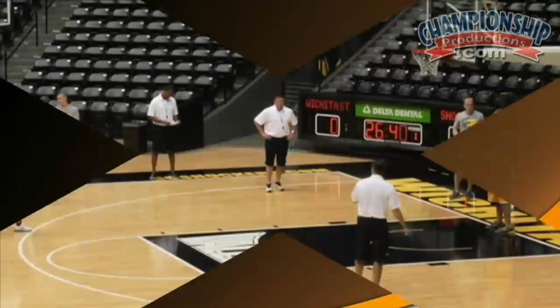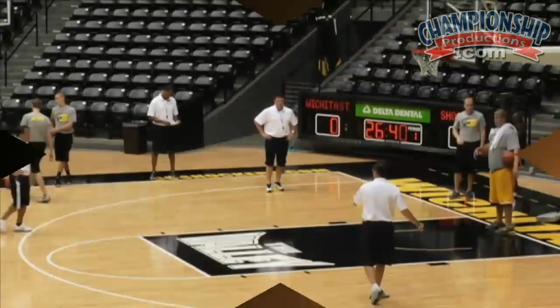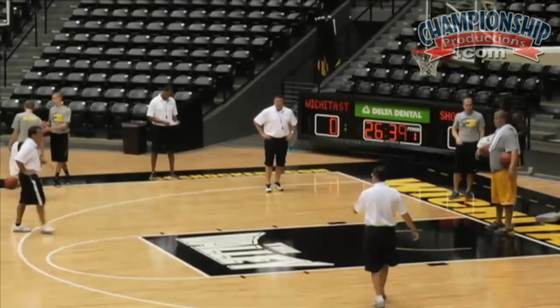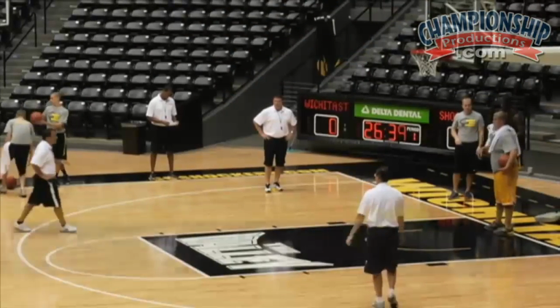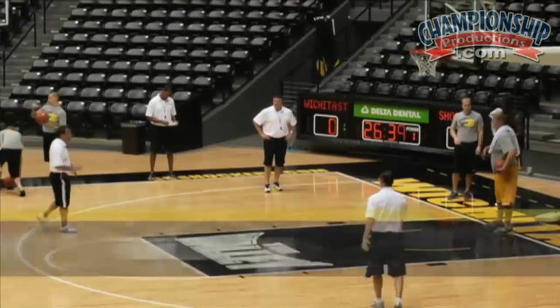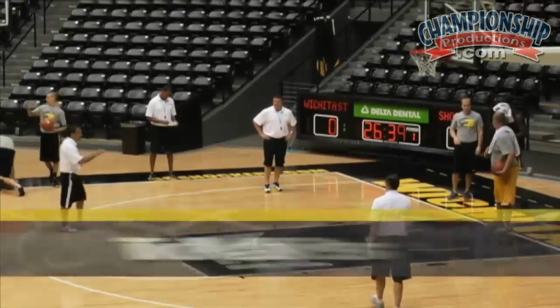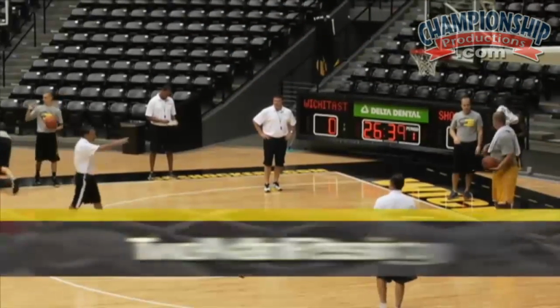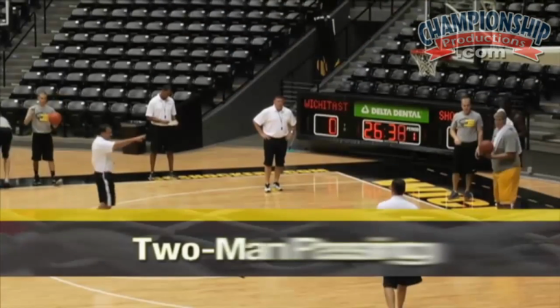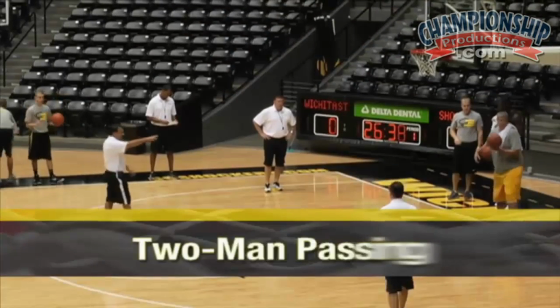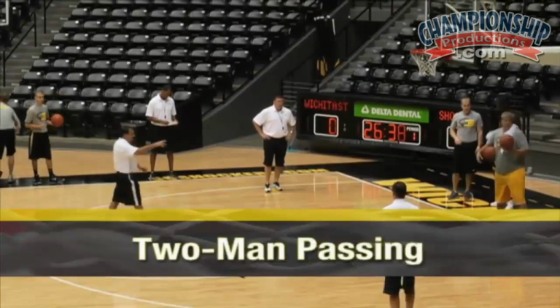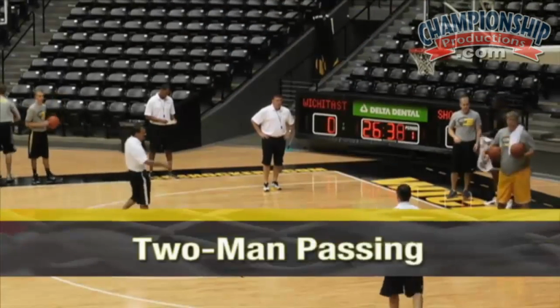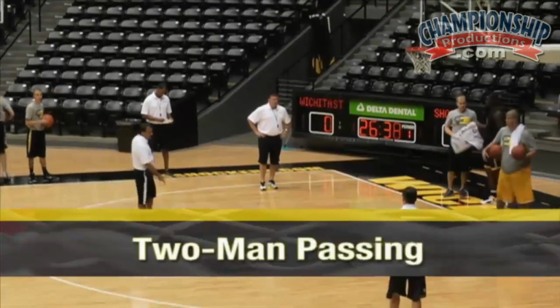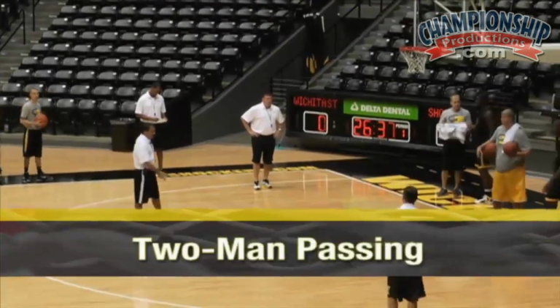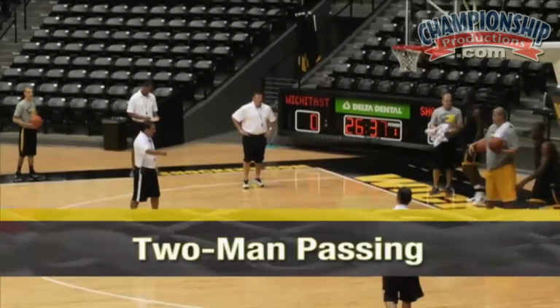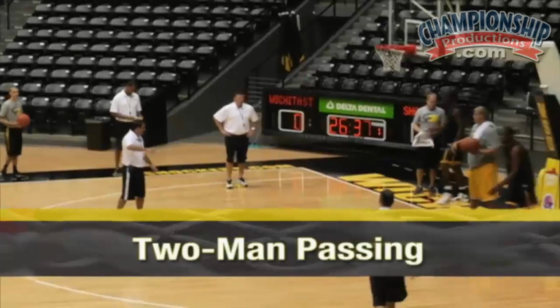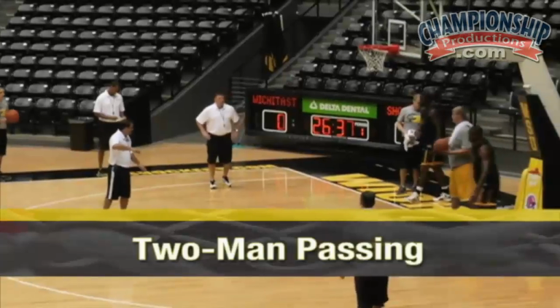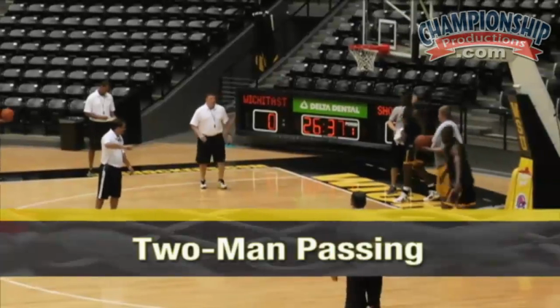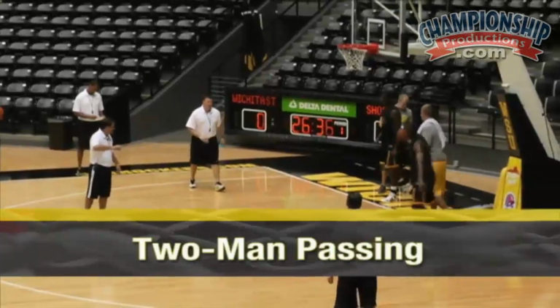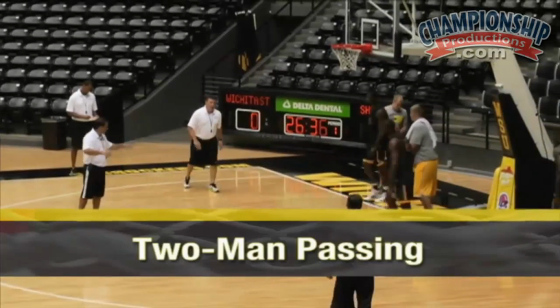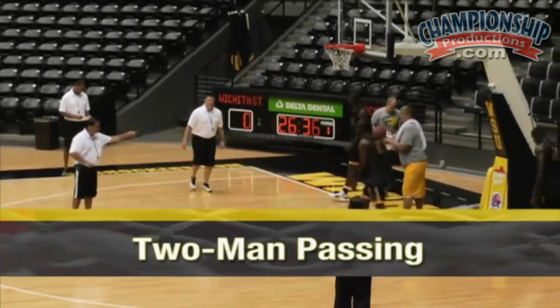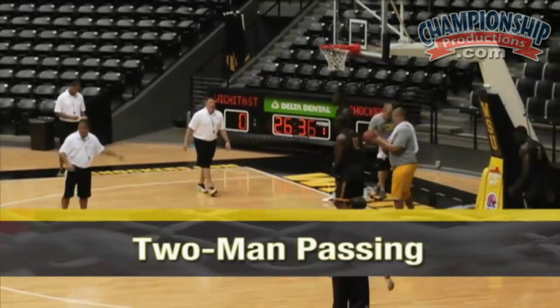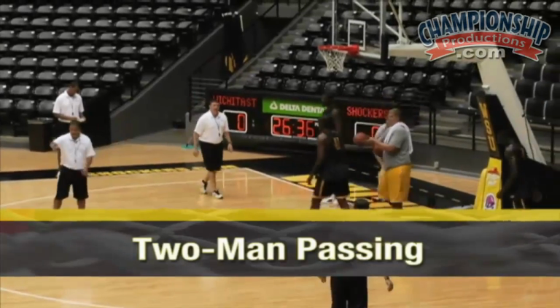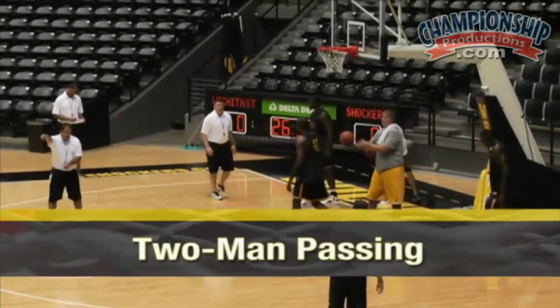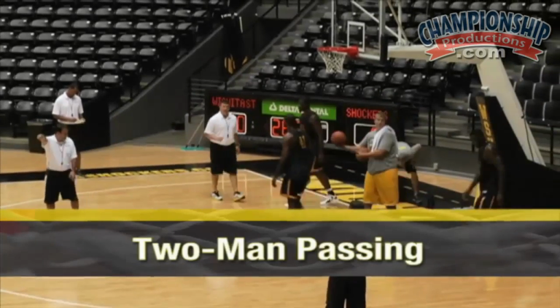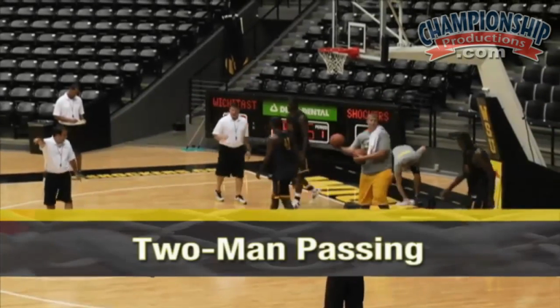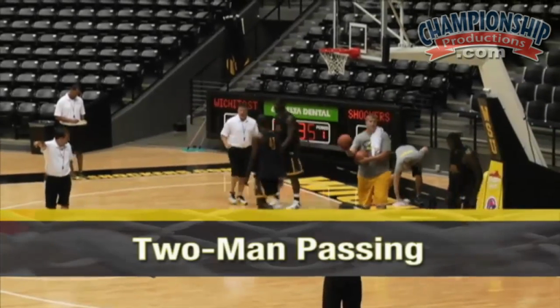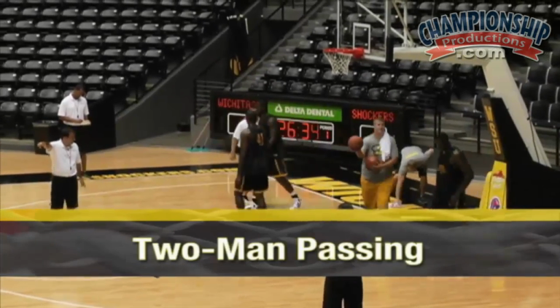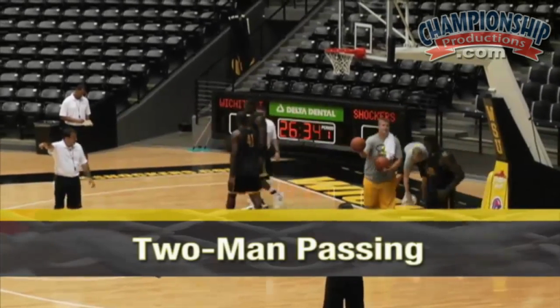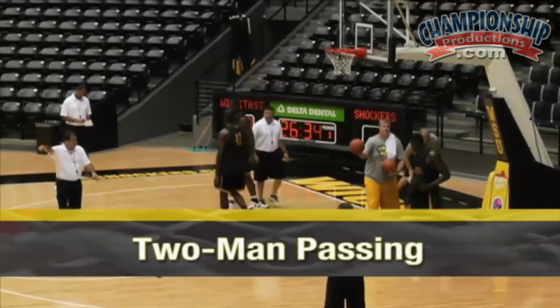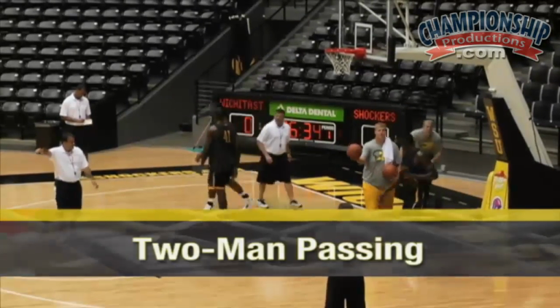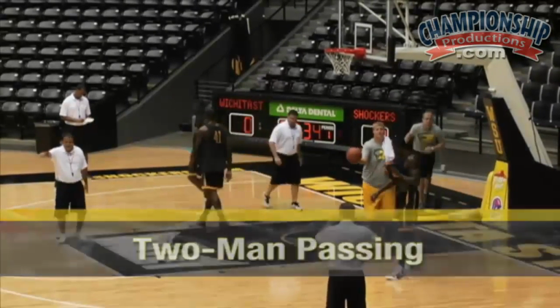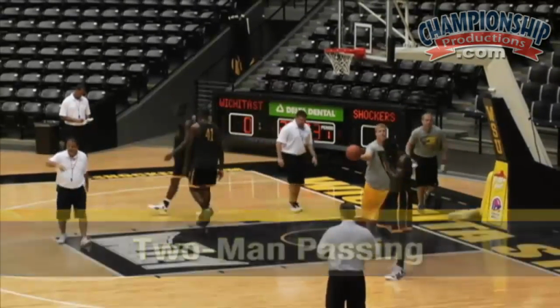All right, here we go. Two-man passing. Nahime and Kadeem get across from each other. CJ, go with Daniel. All right, listen.